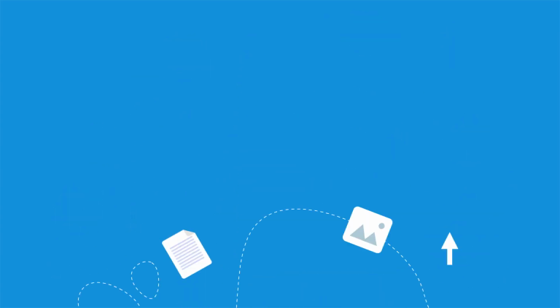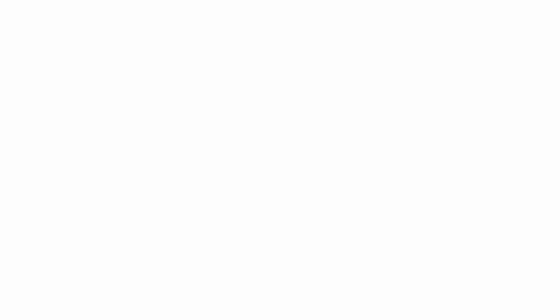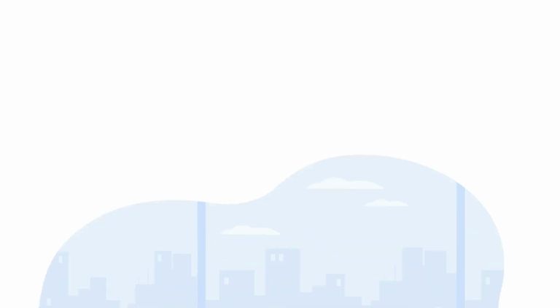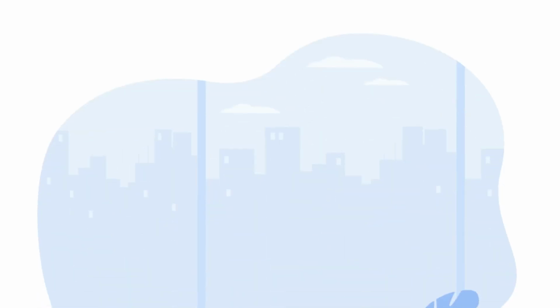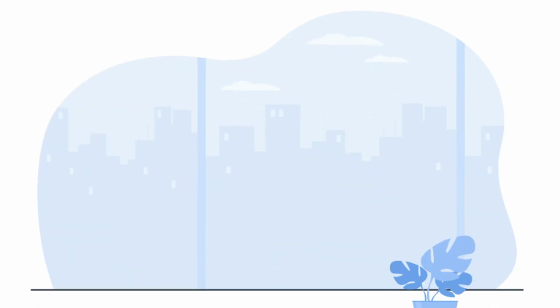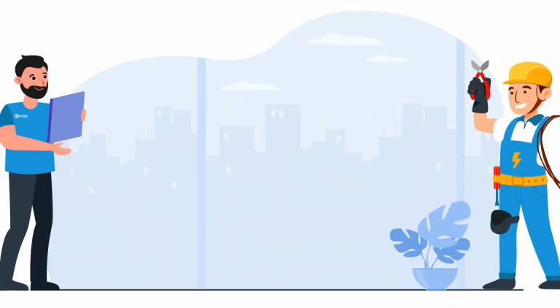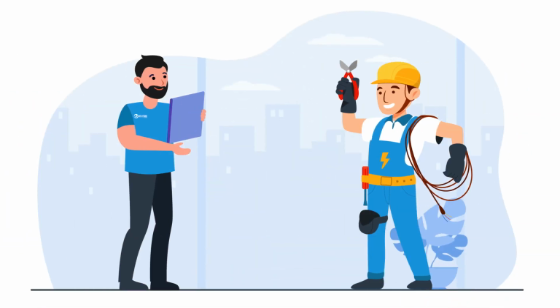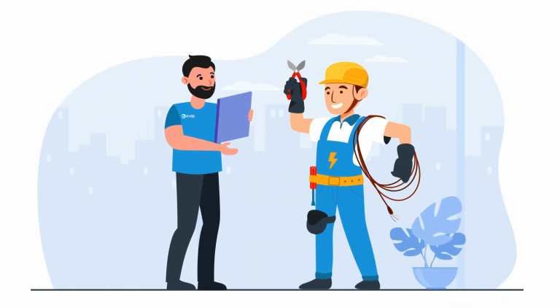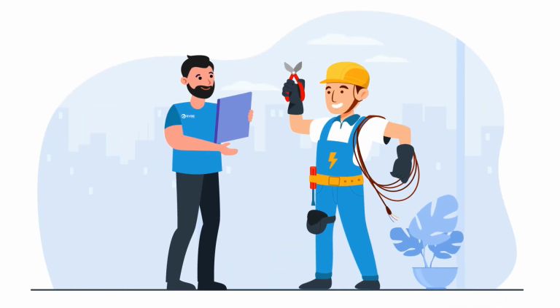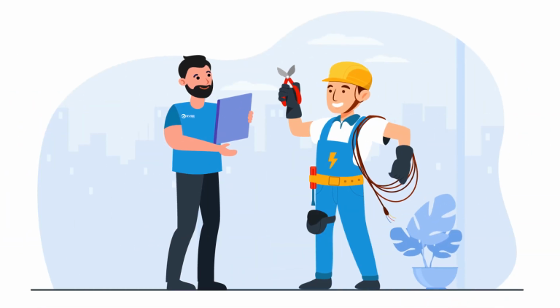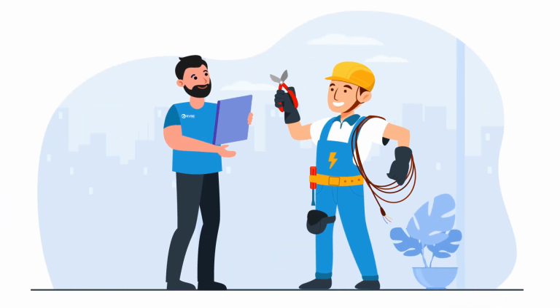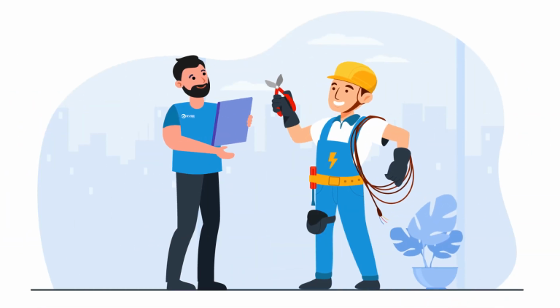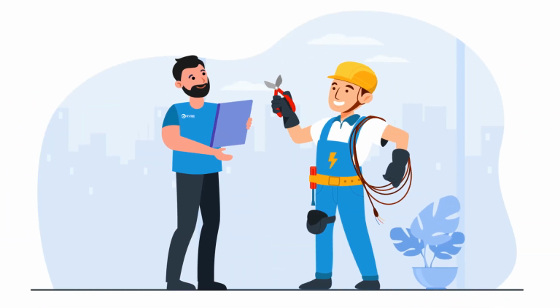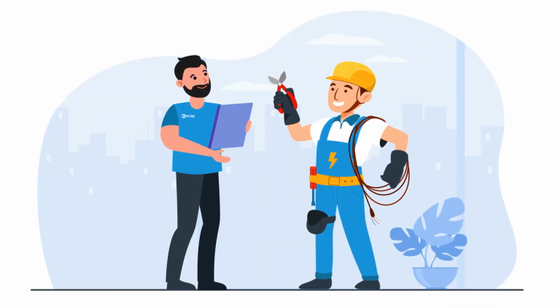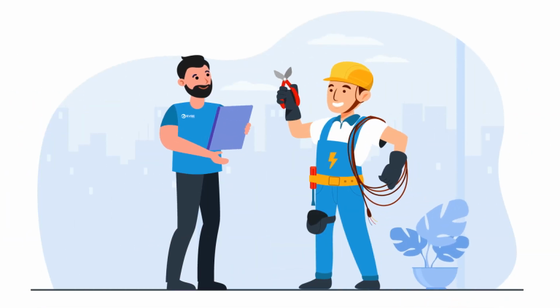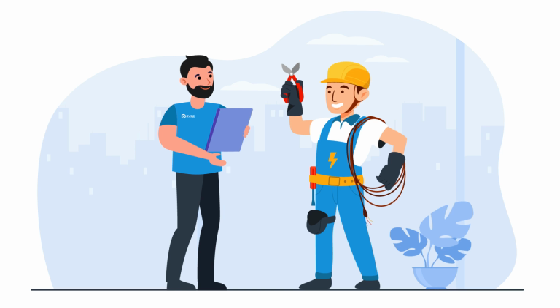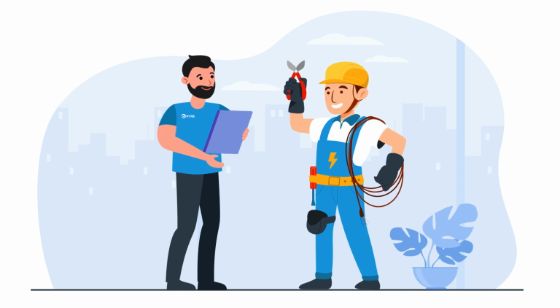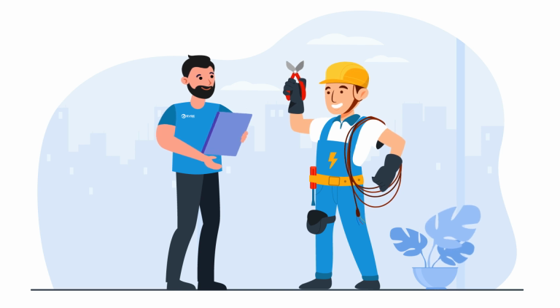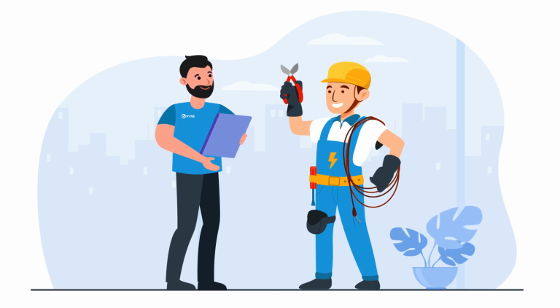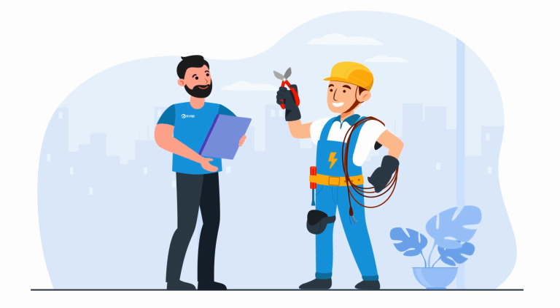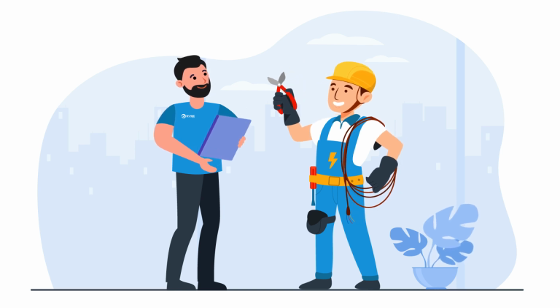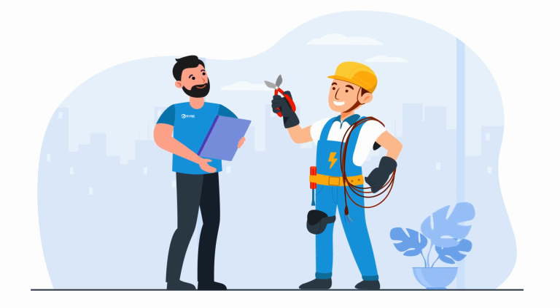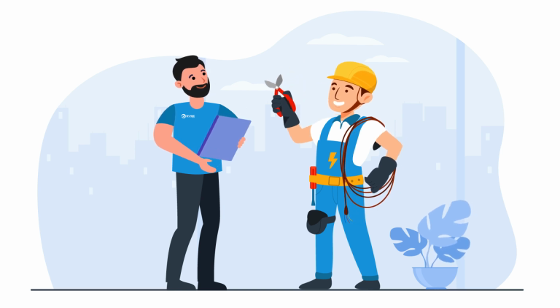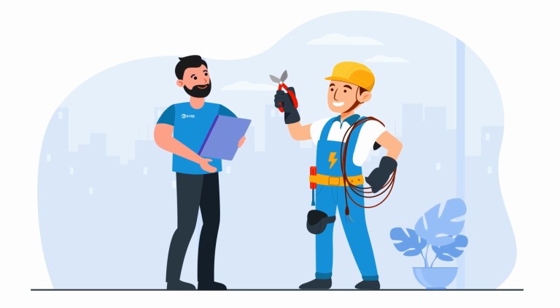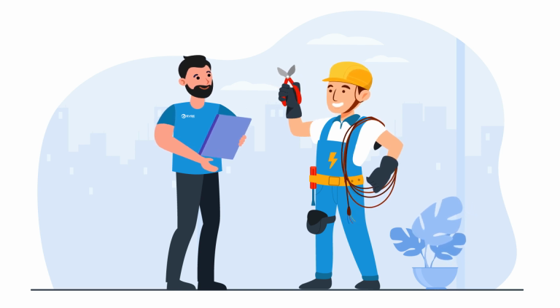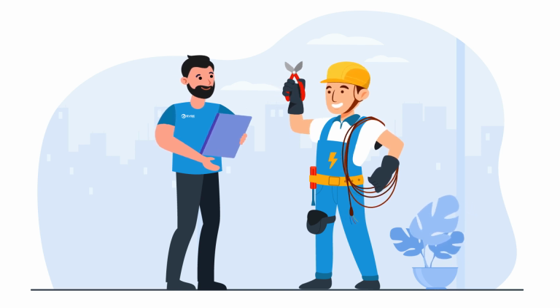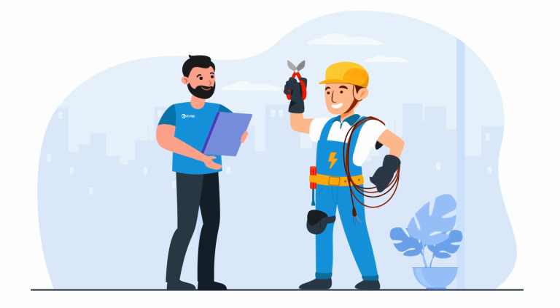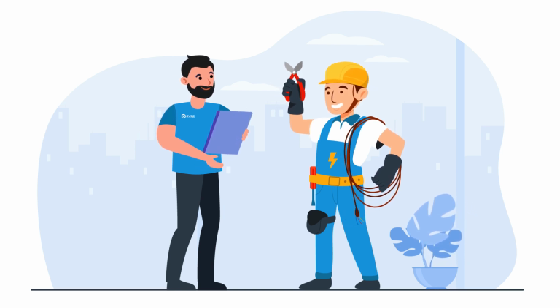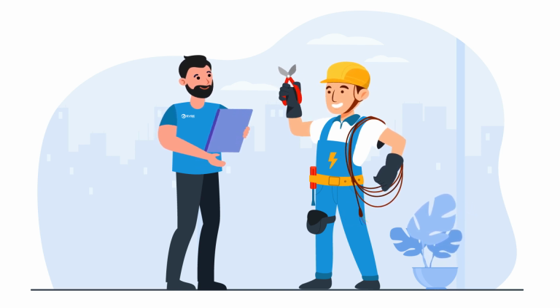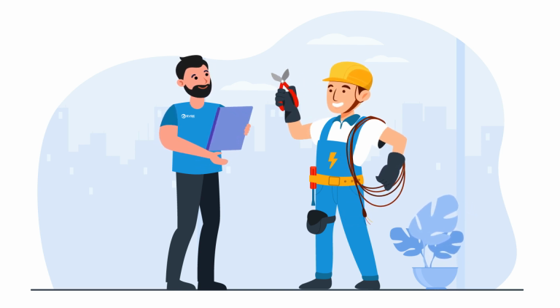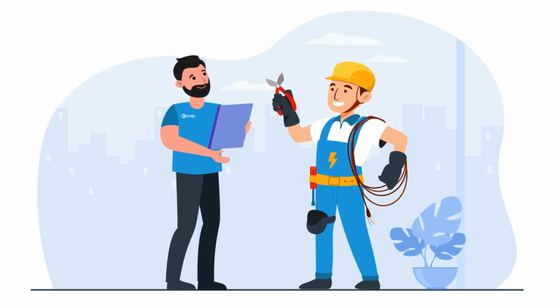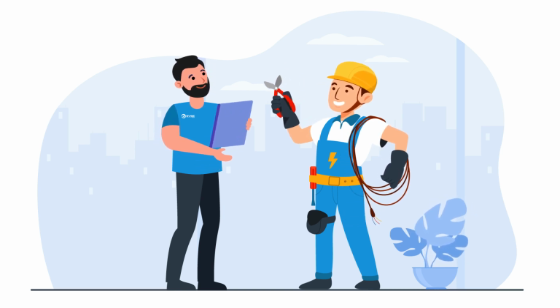Once completed, our residential team will coordinate with installers to get you a final quote within two to three business days.